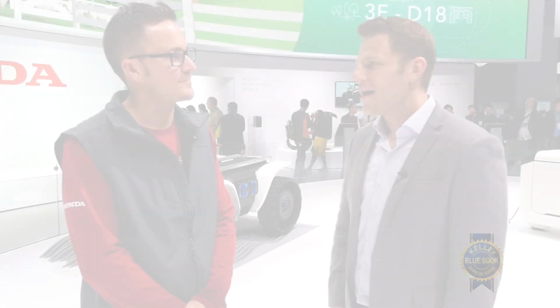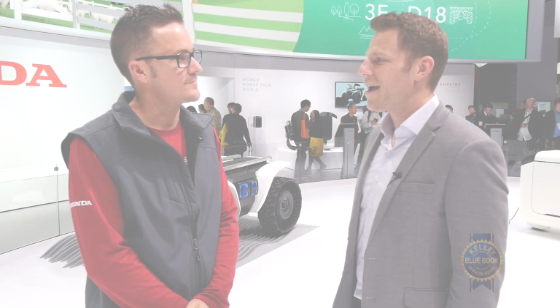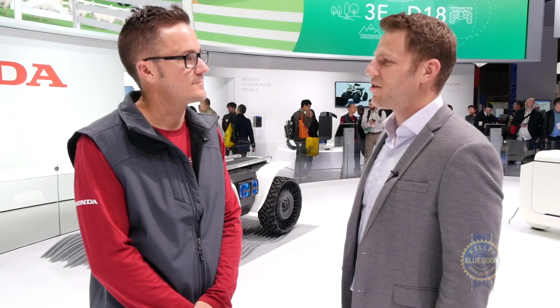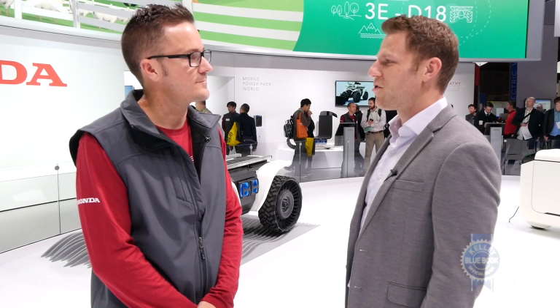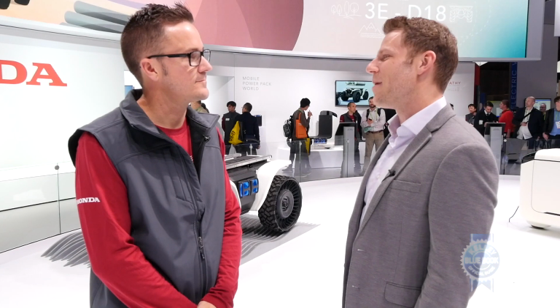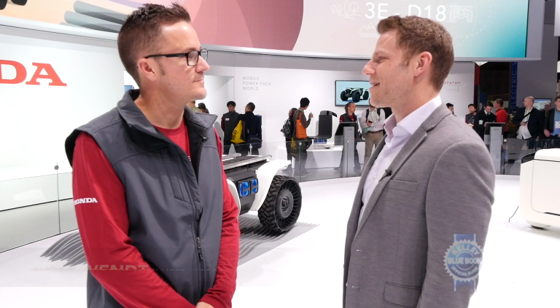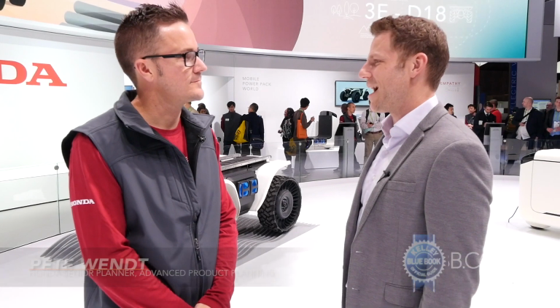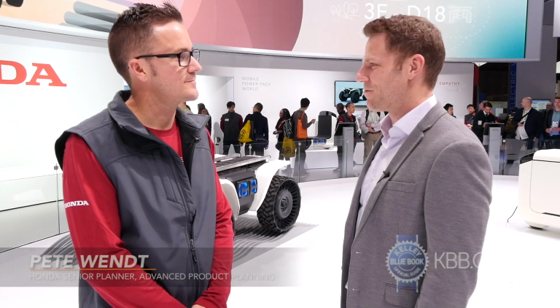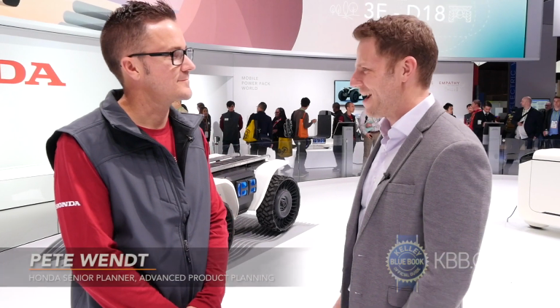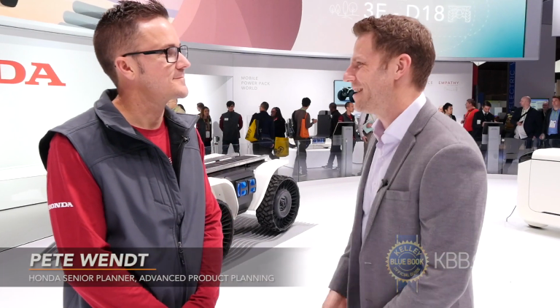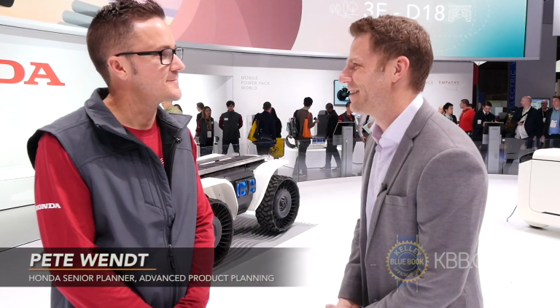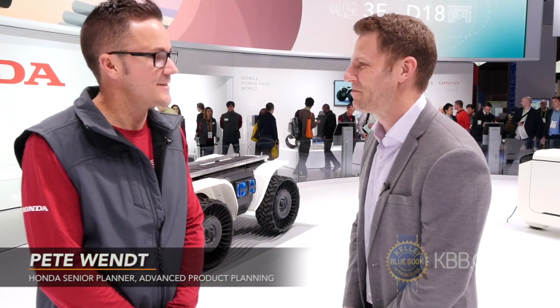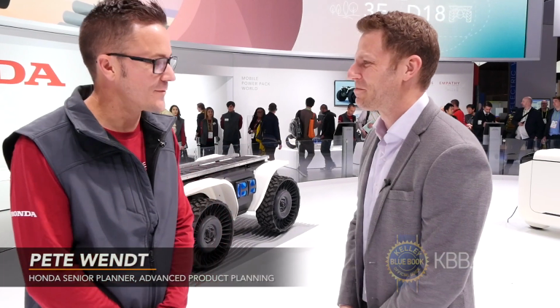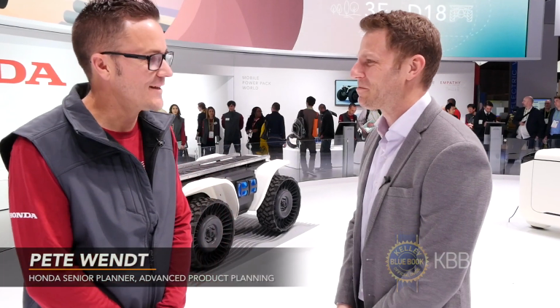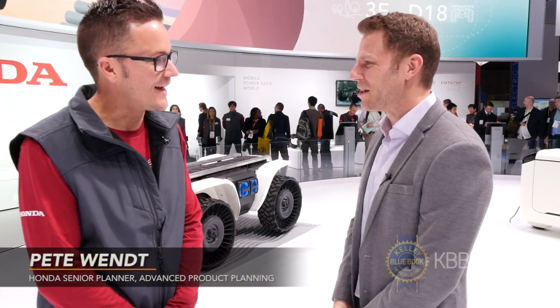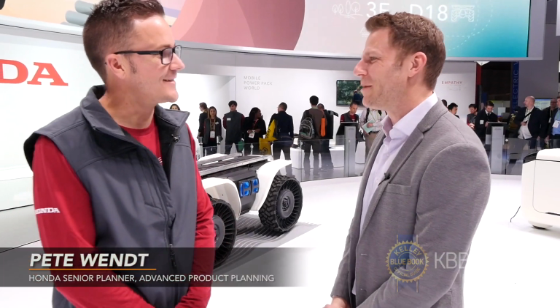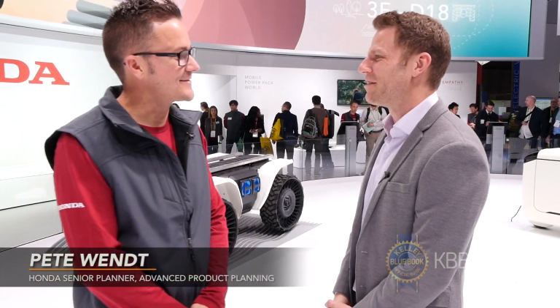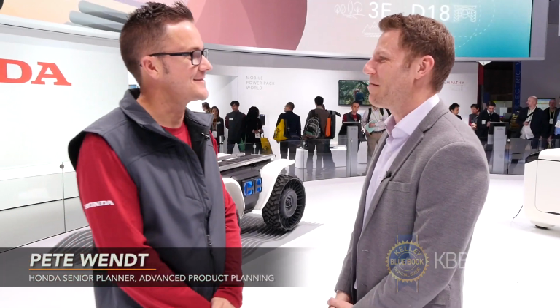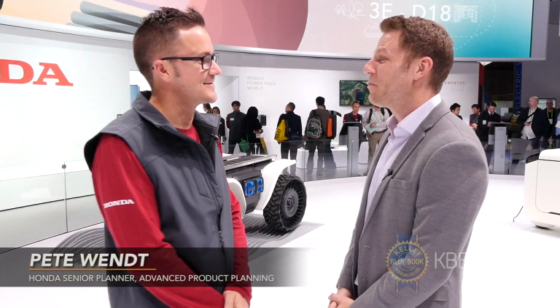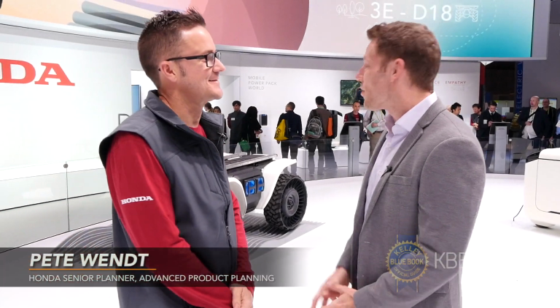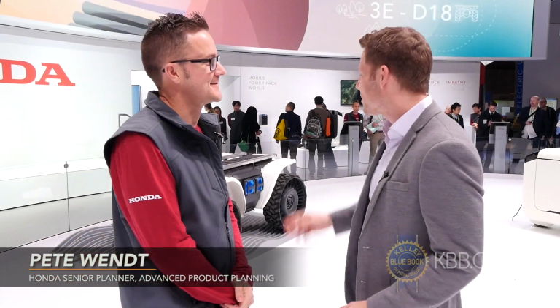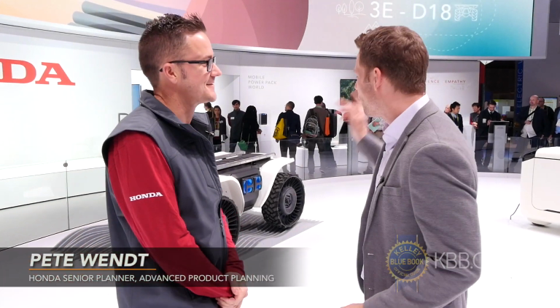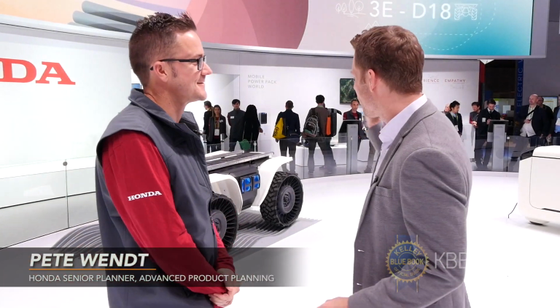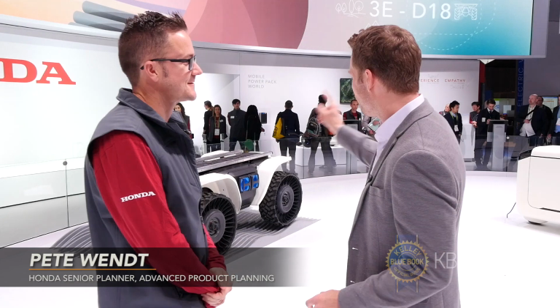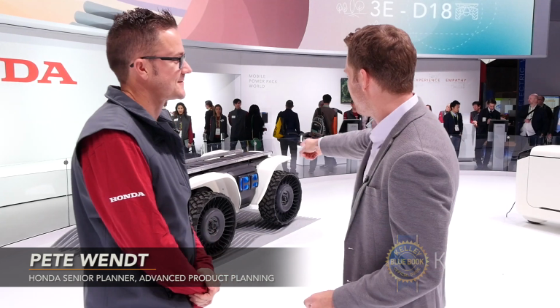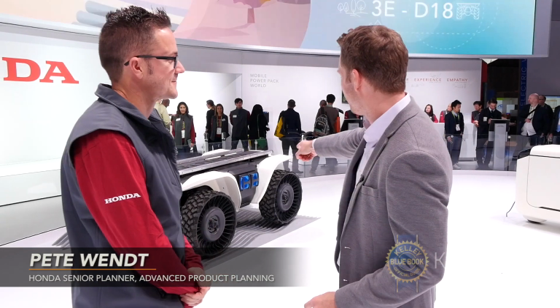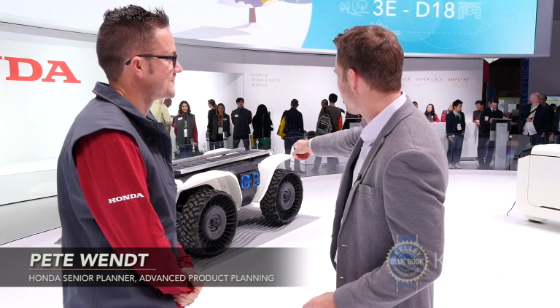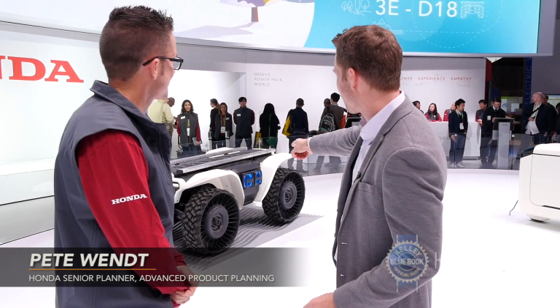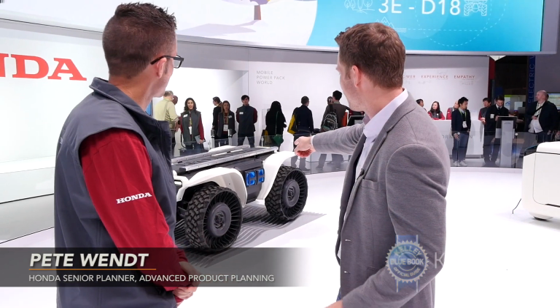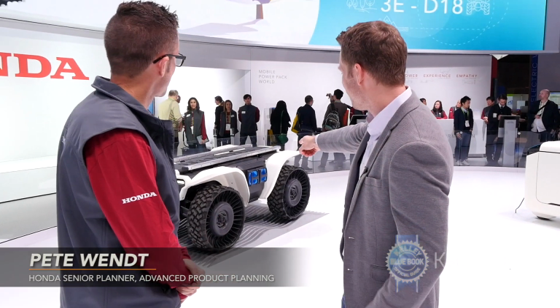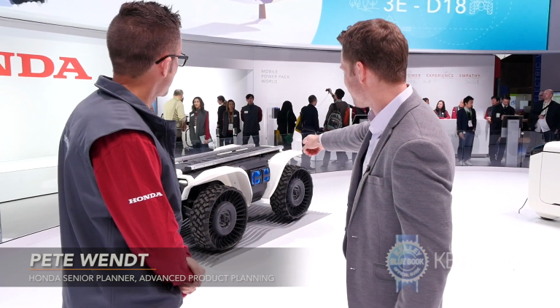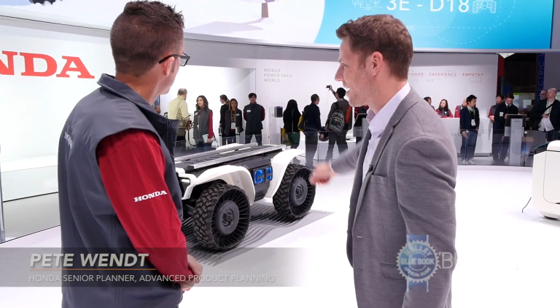Hey, you're a robot guy, right? A little bit — you dabble. Okay, so what are we looking at right there? What is this thing?